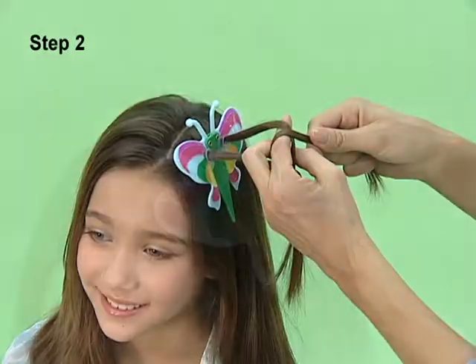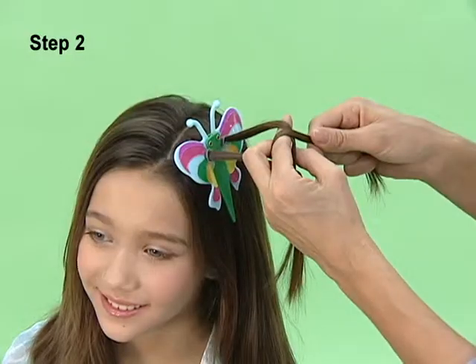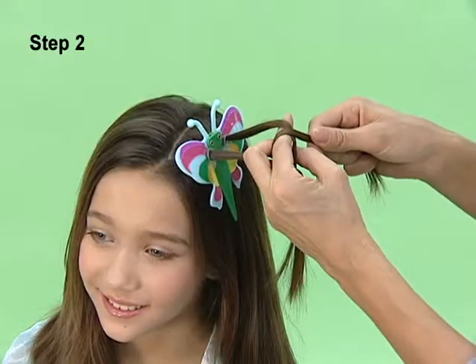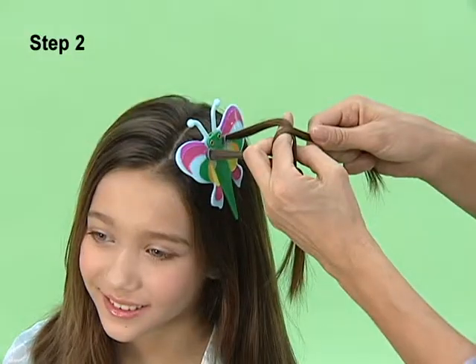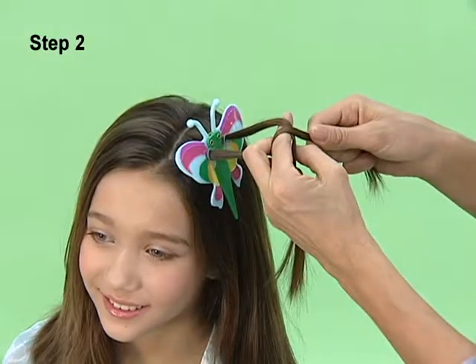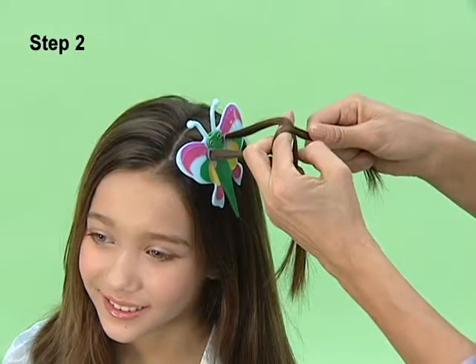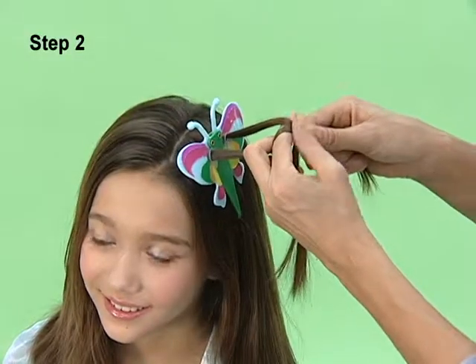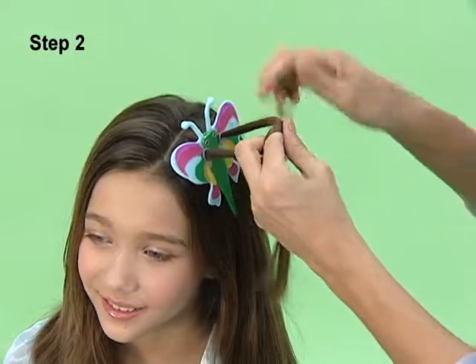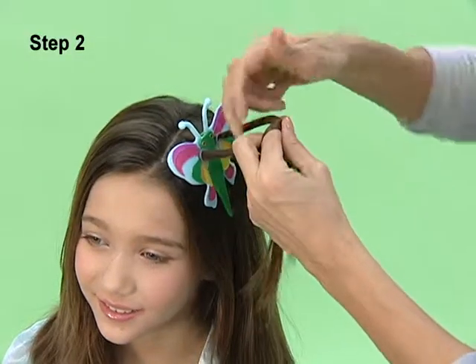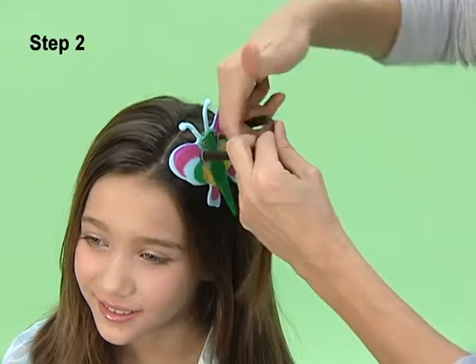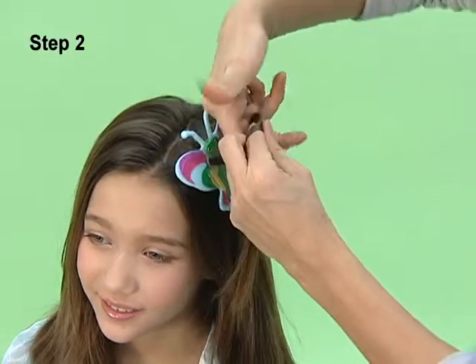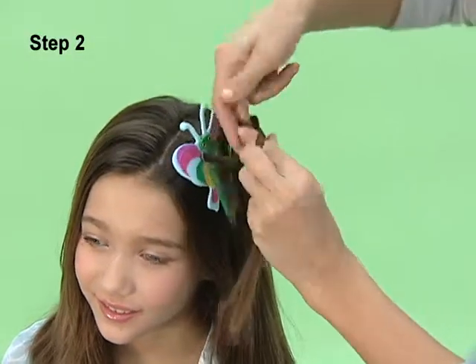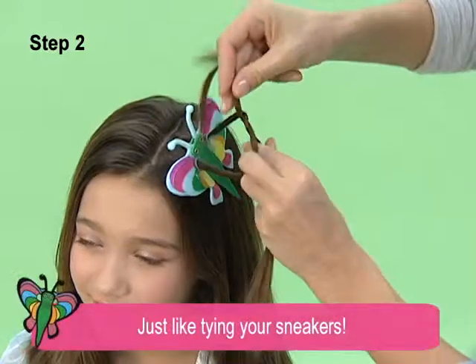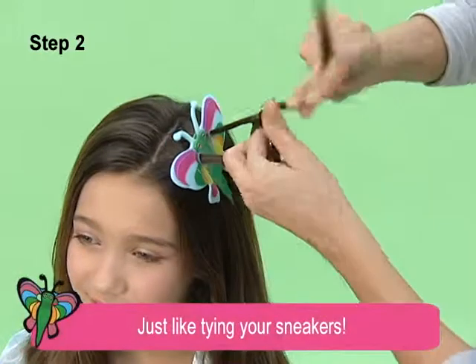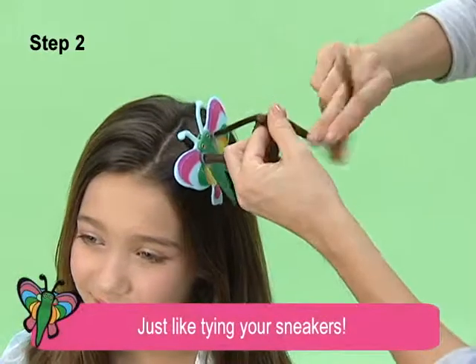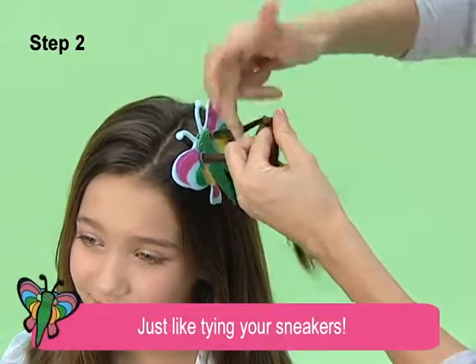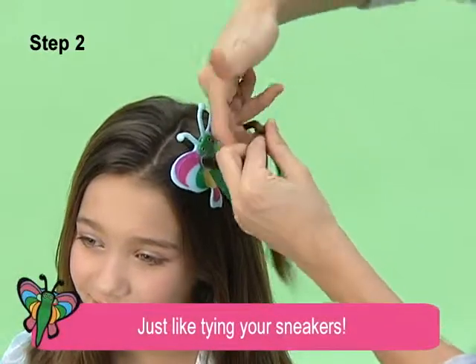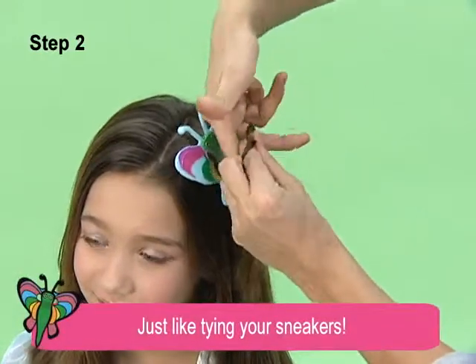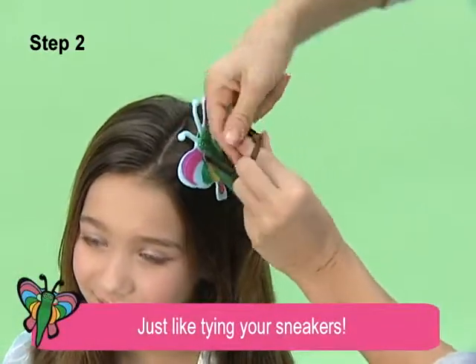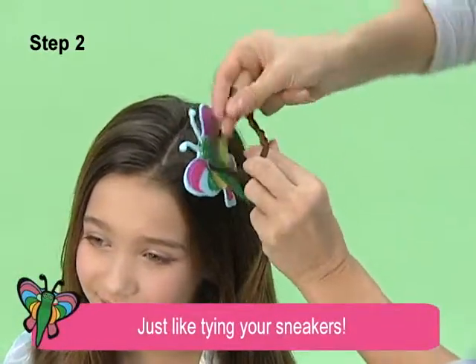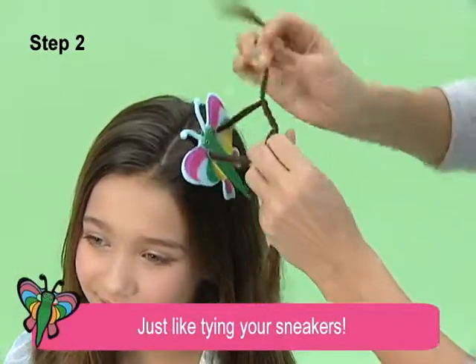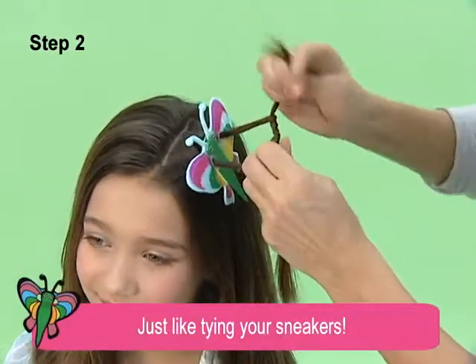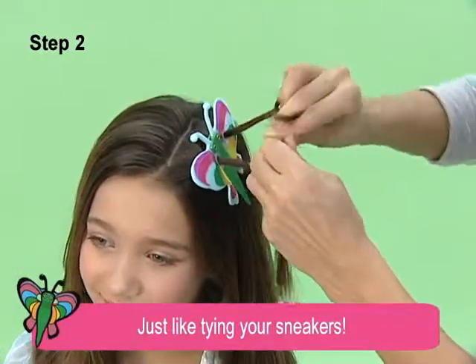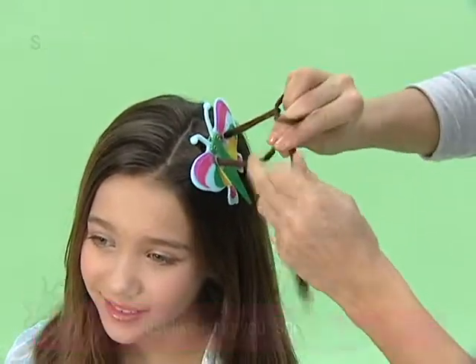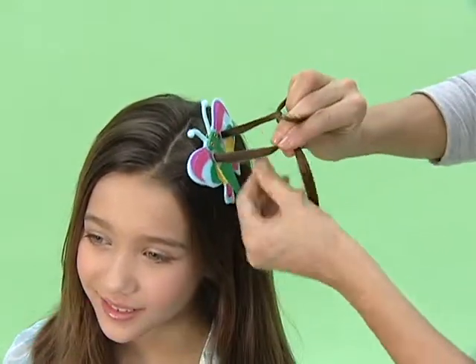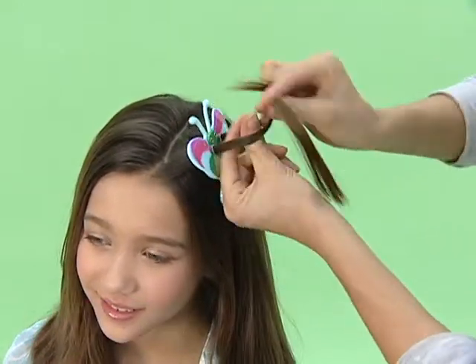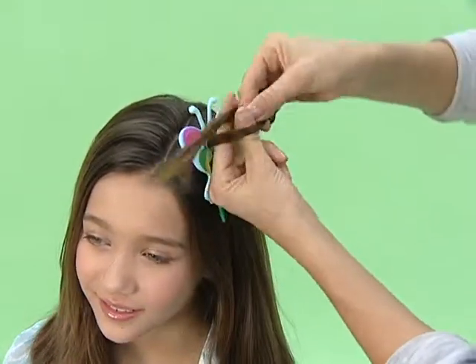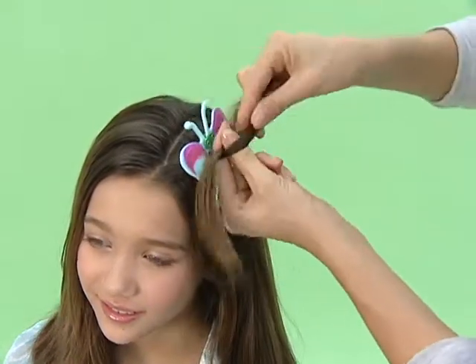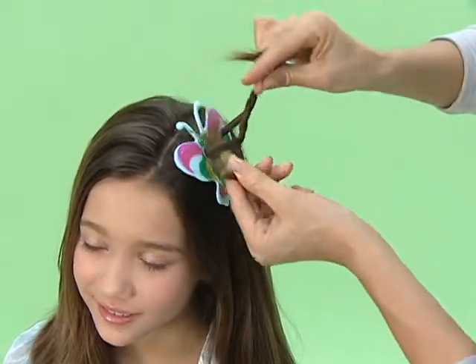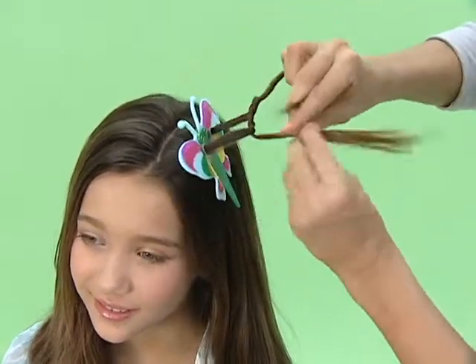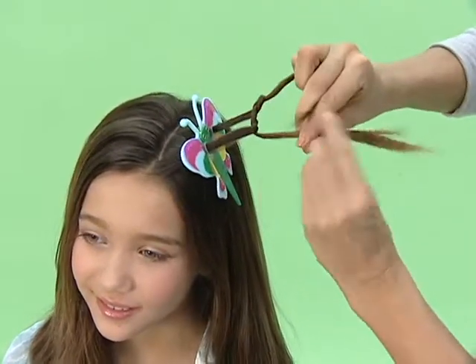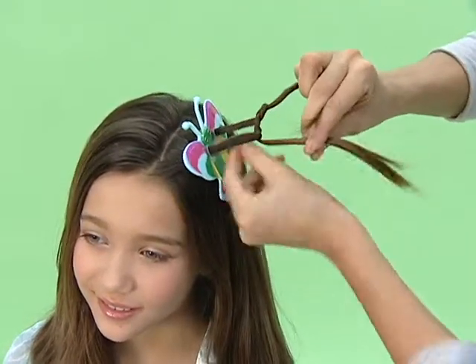Step 2: cross and tie strands. Then wrap each end around twice more on each side.